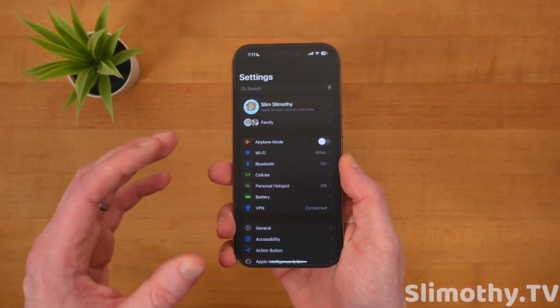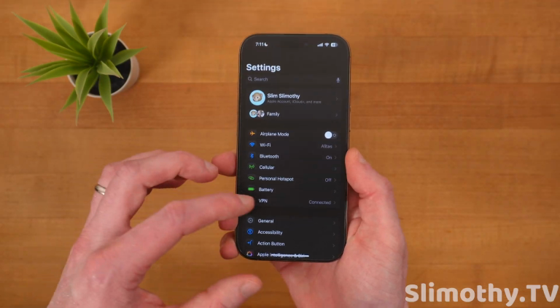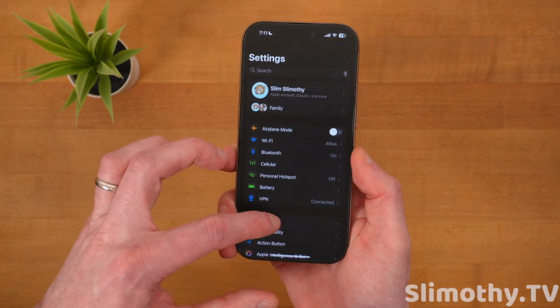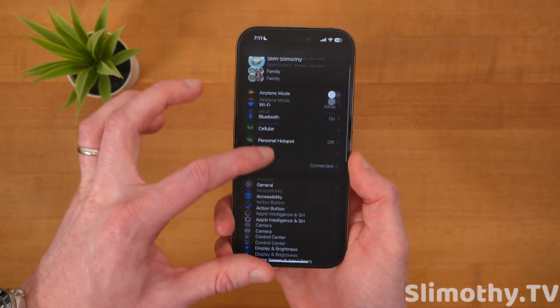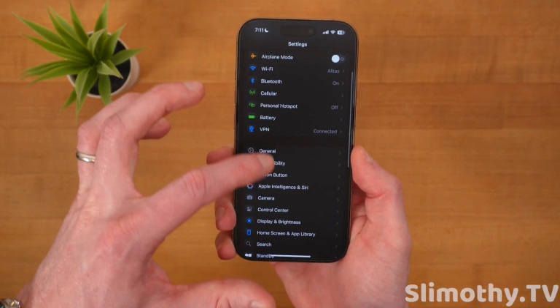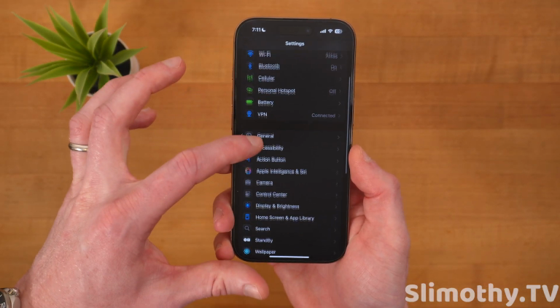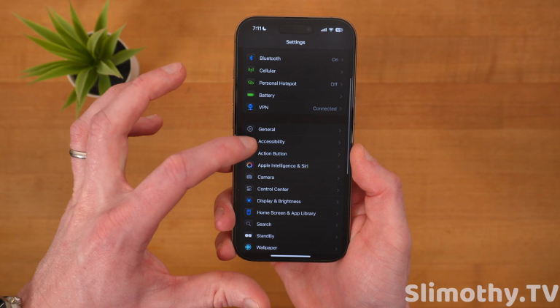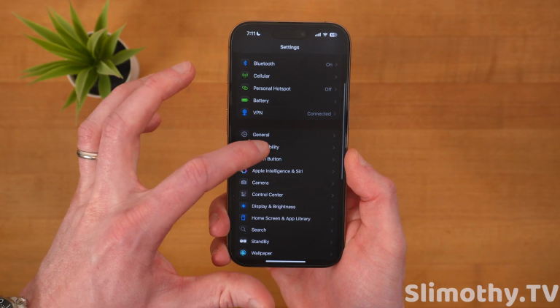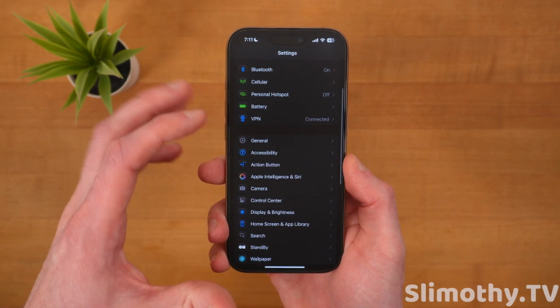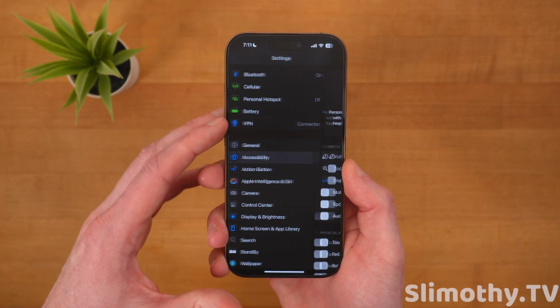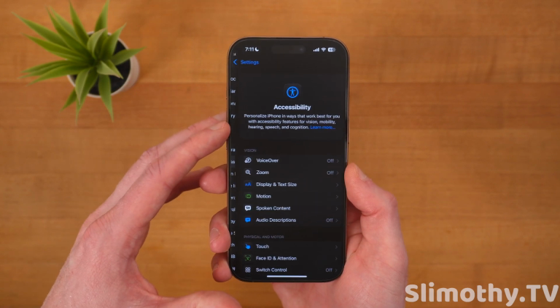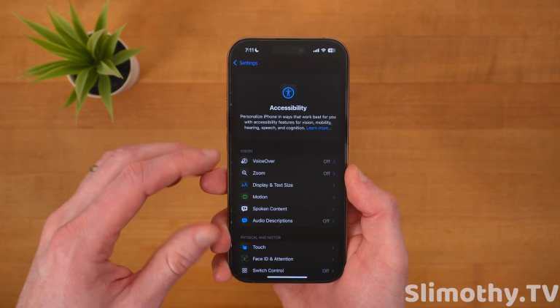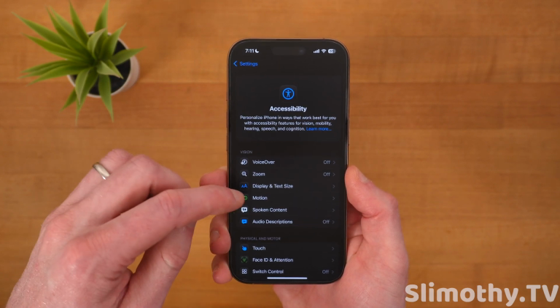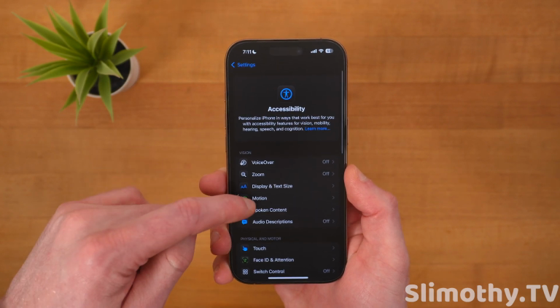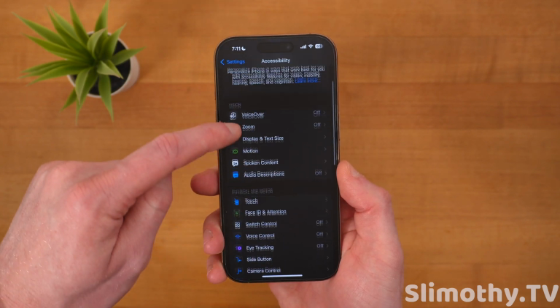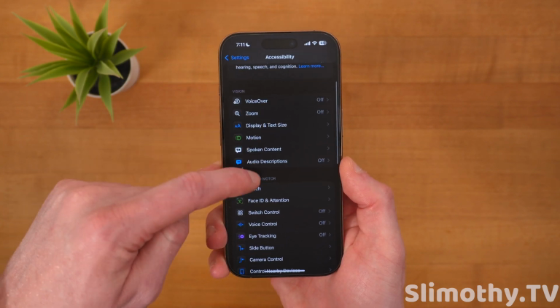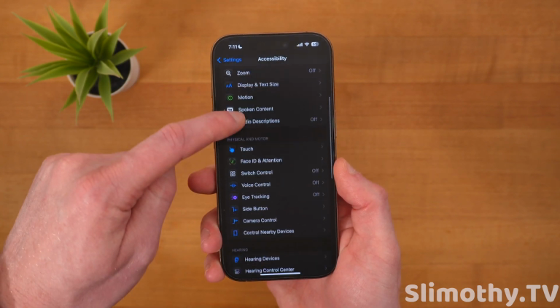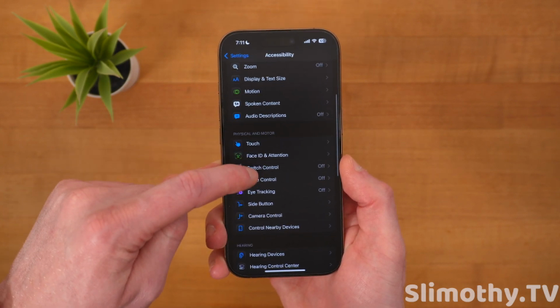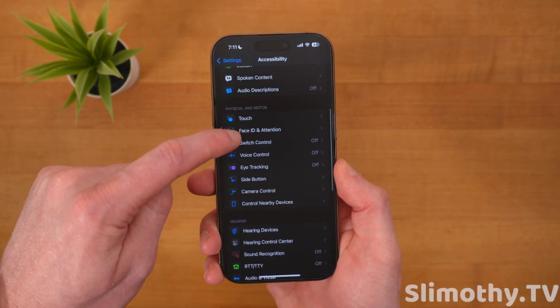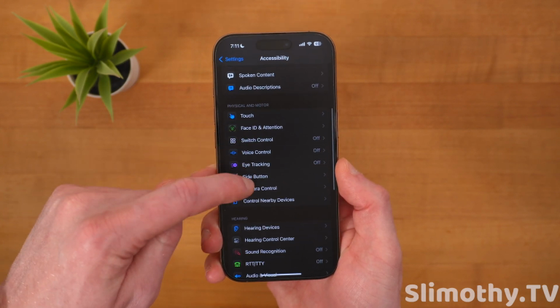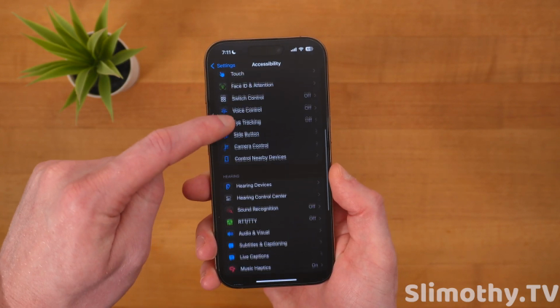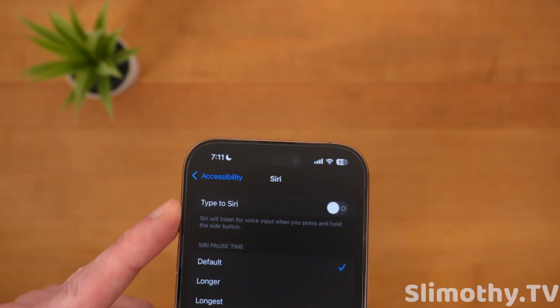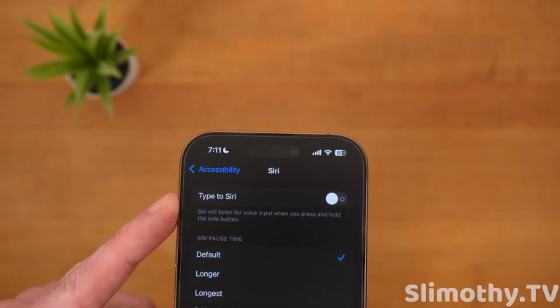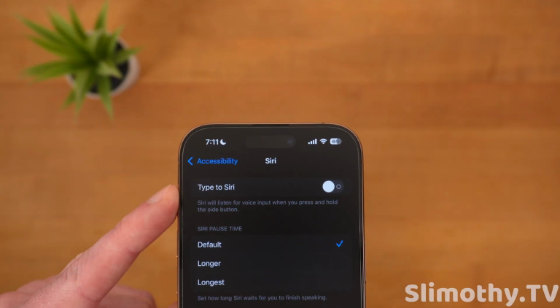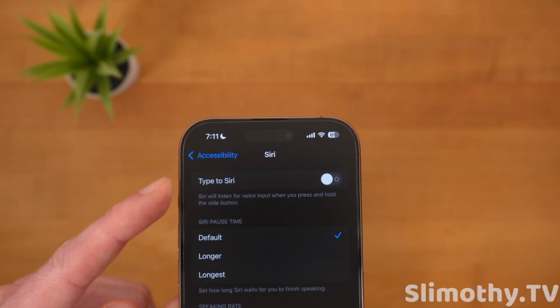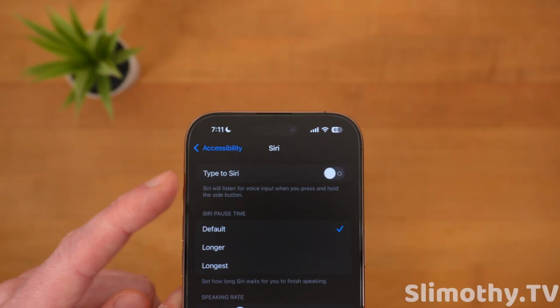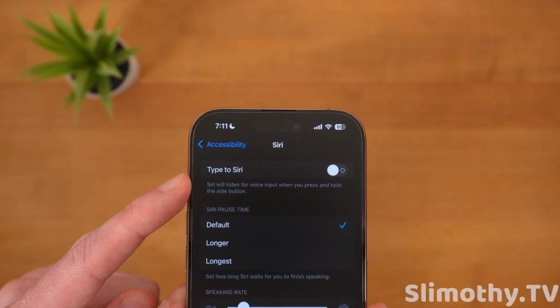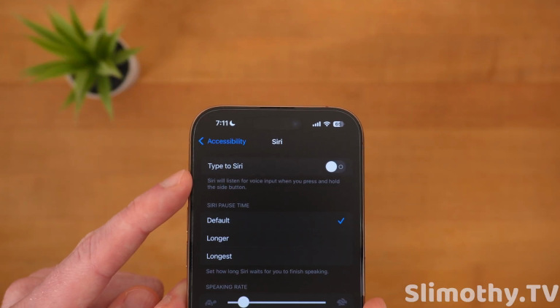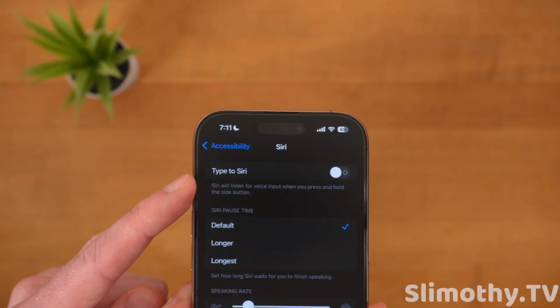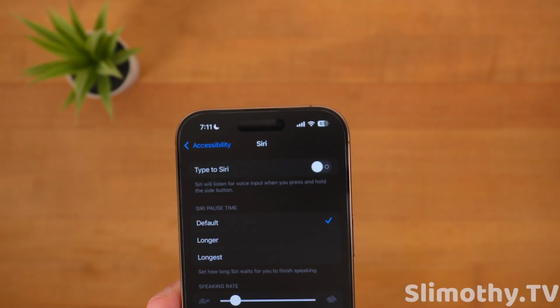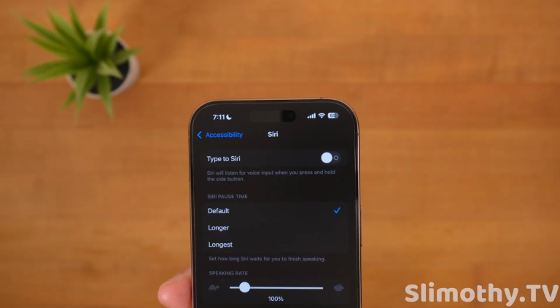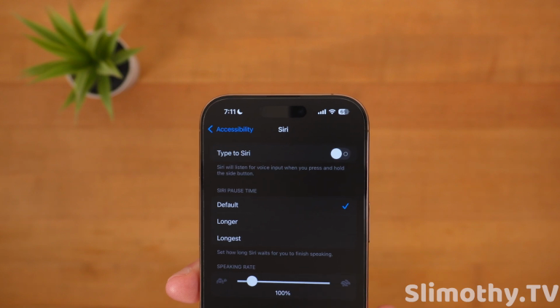In Settings, if you scroll down to Accessibility and then scroll down to Siri, there's a new toggle for Type to Siri. That is new — it was not there previously.